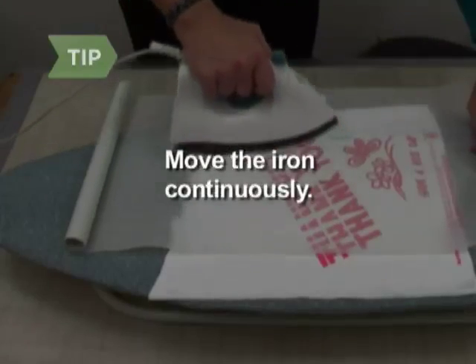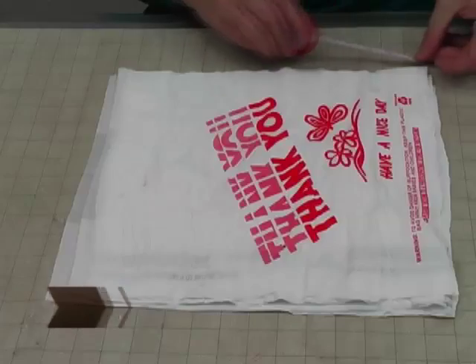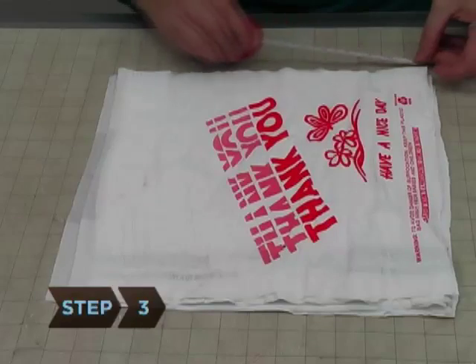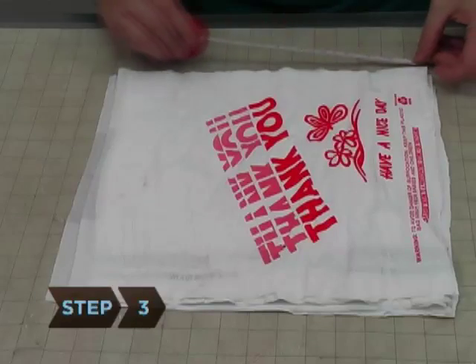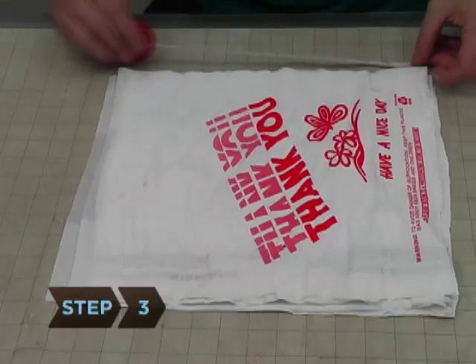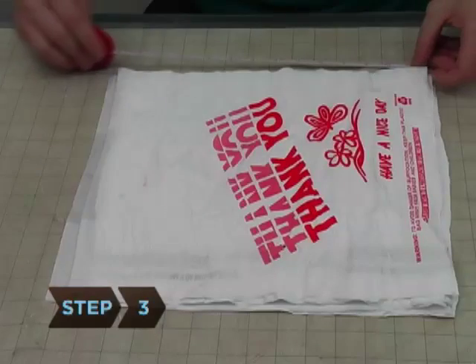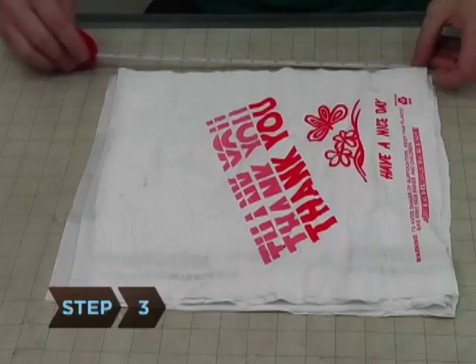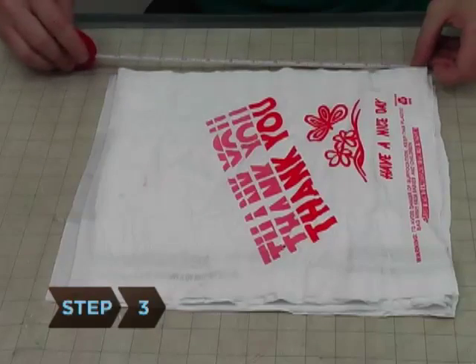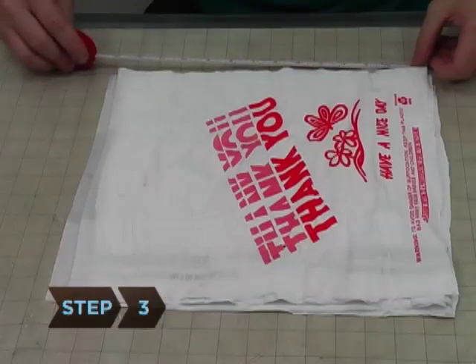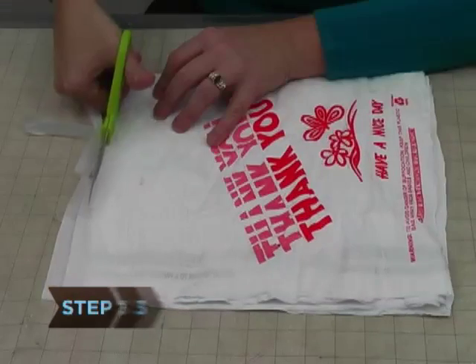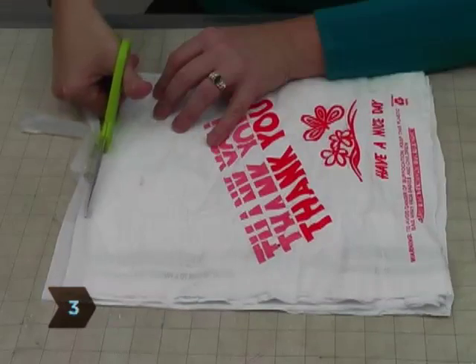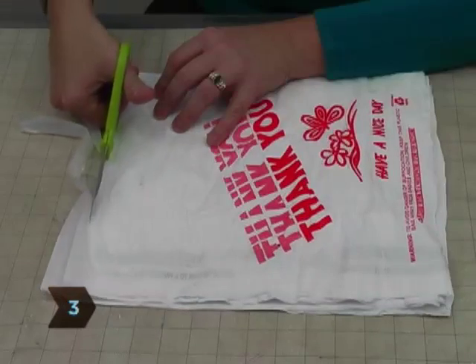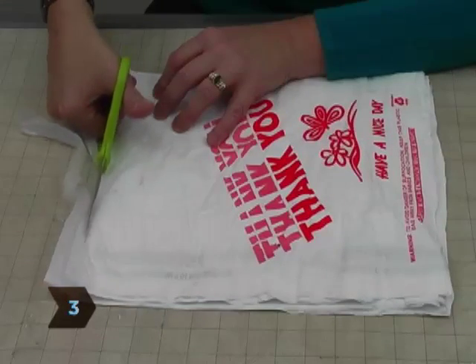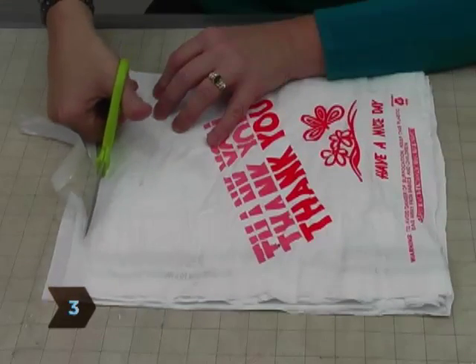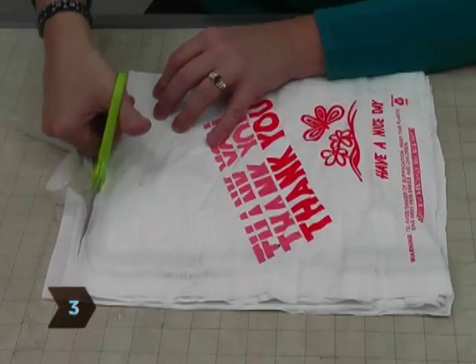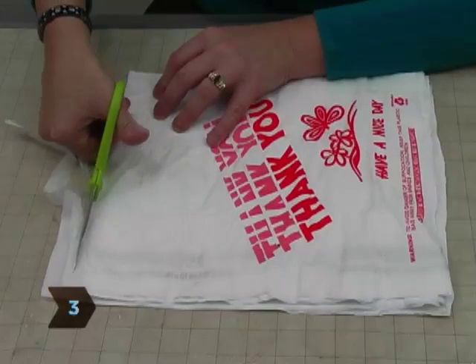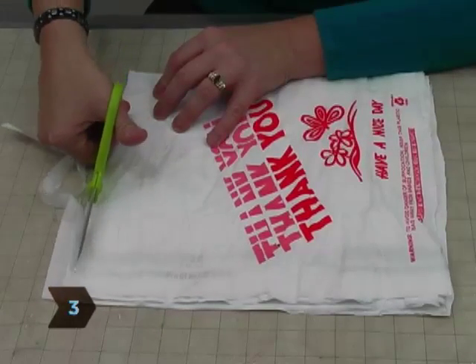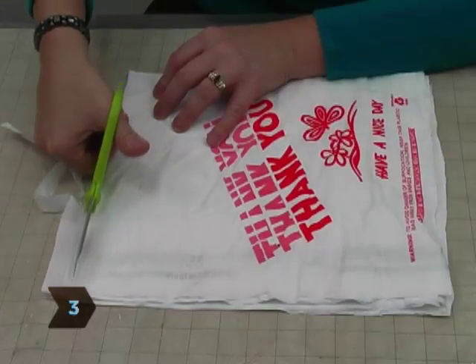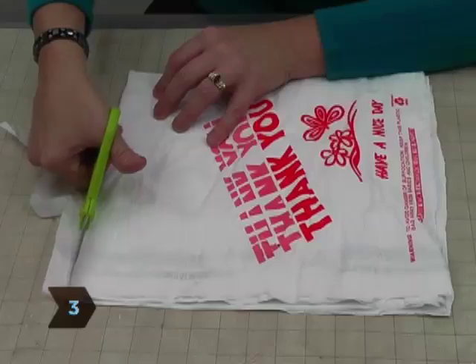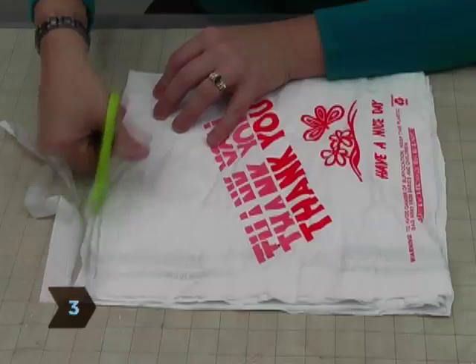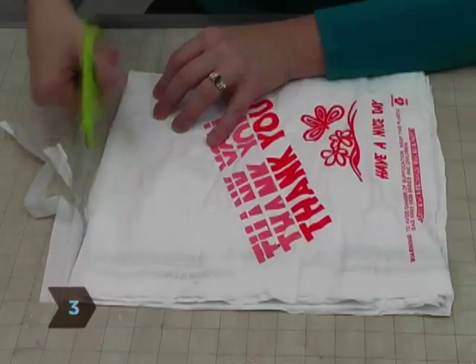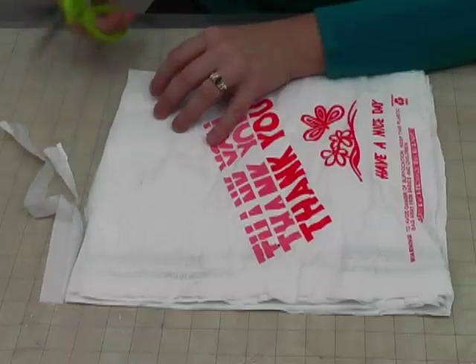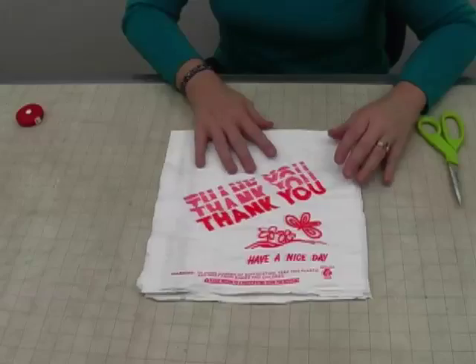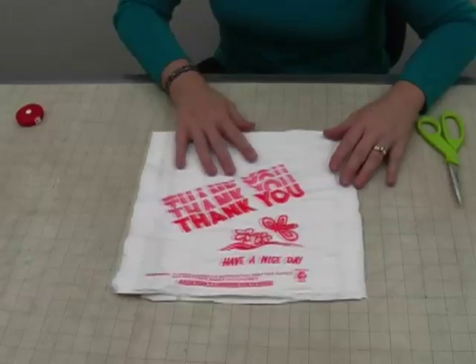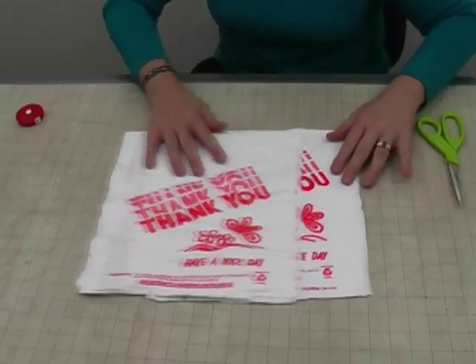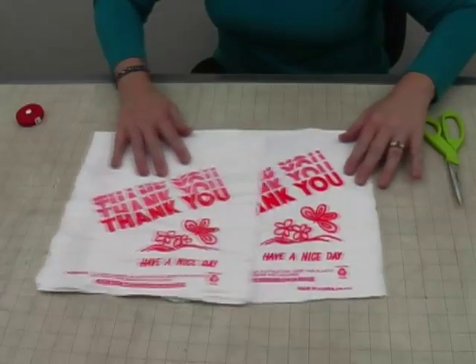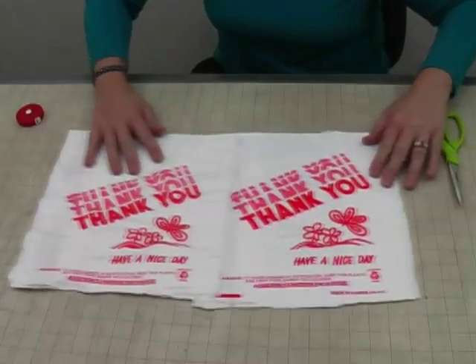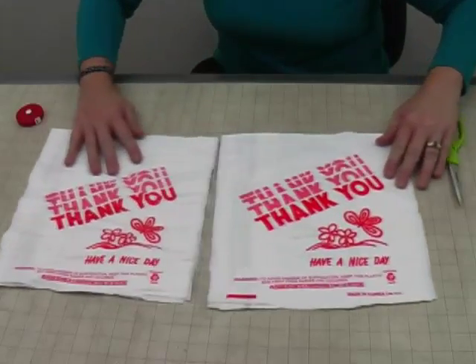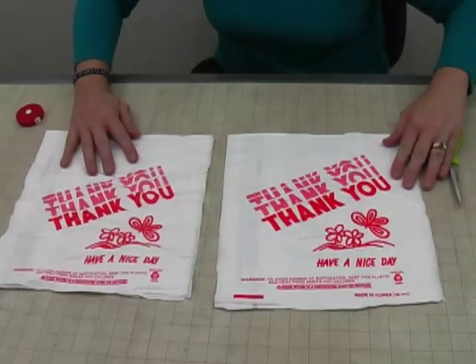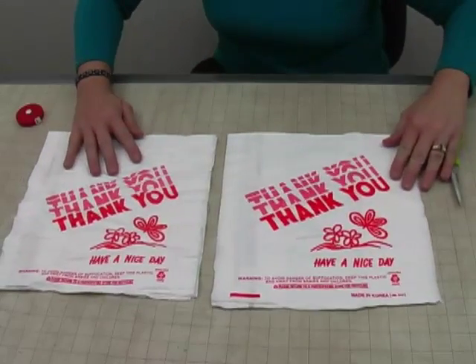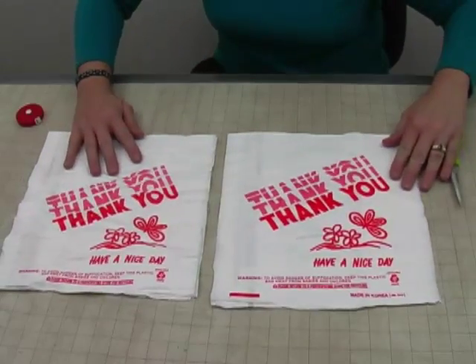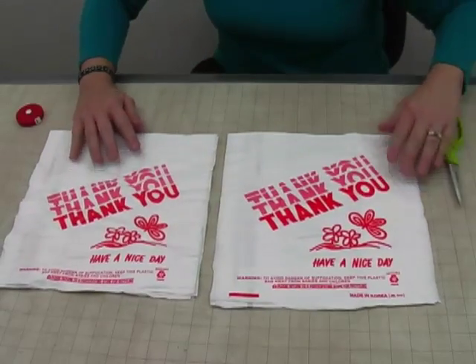Step 3. Cut two pieces of the fused plastic sheets to the size you want your tote to be, adding an inch on all sides for the seam.